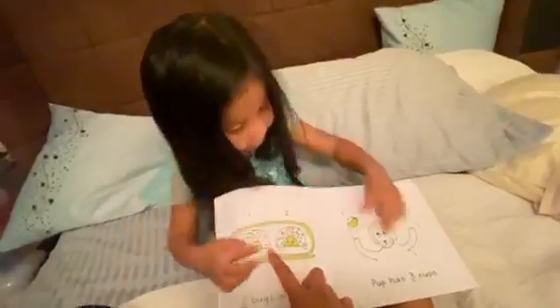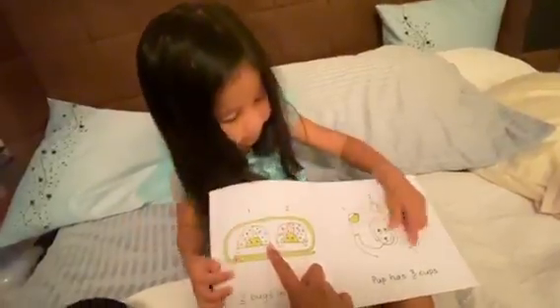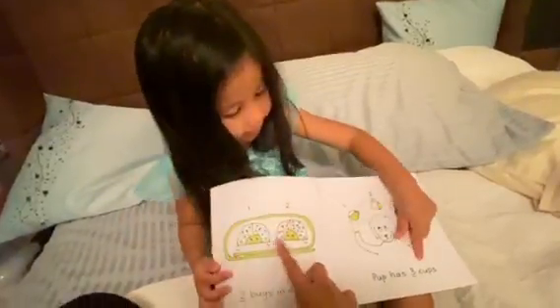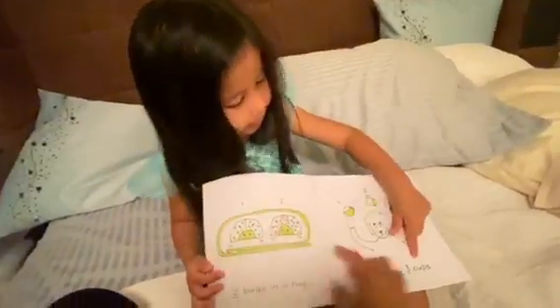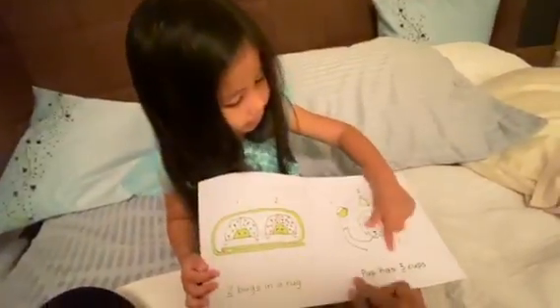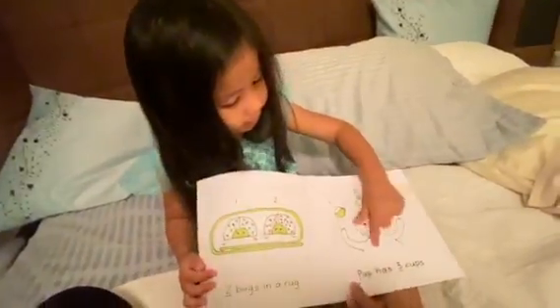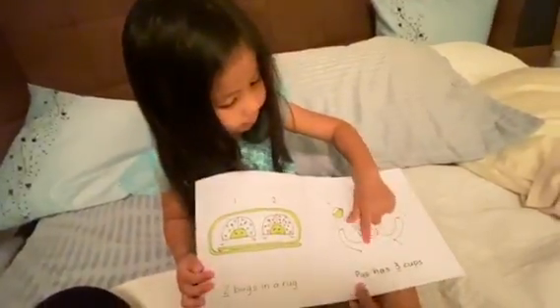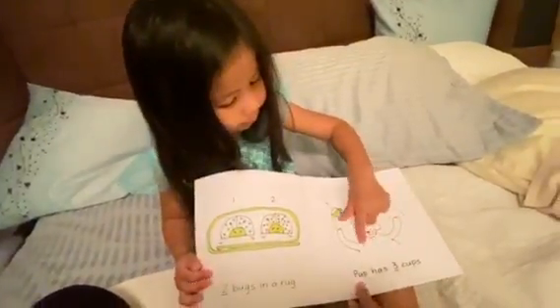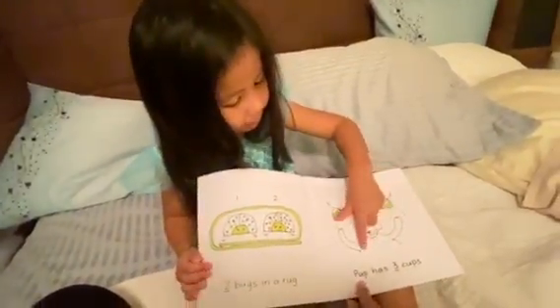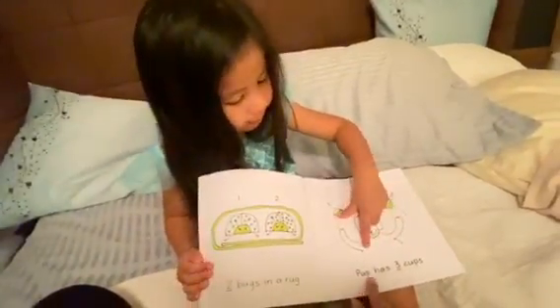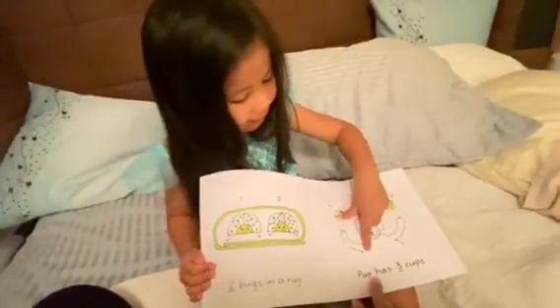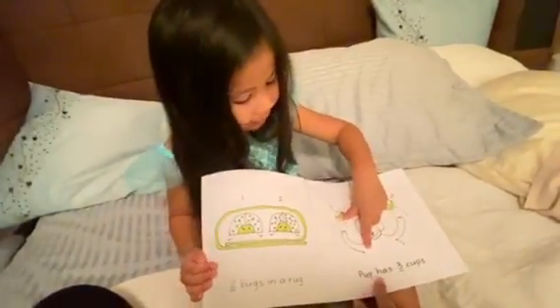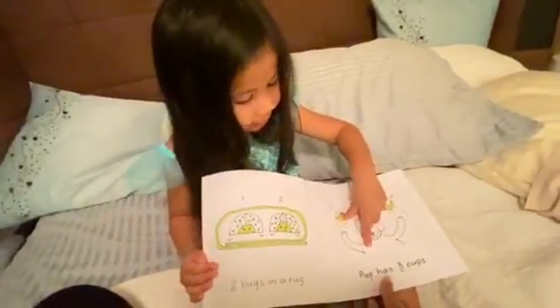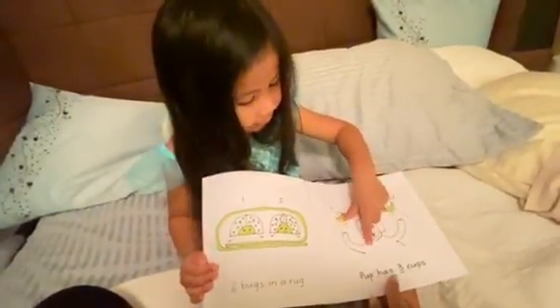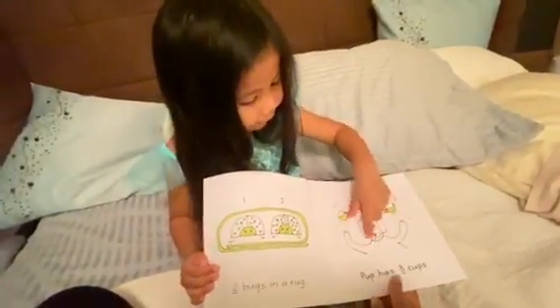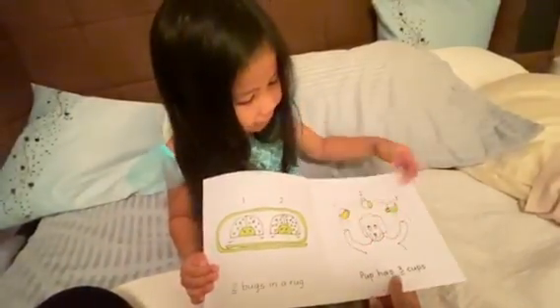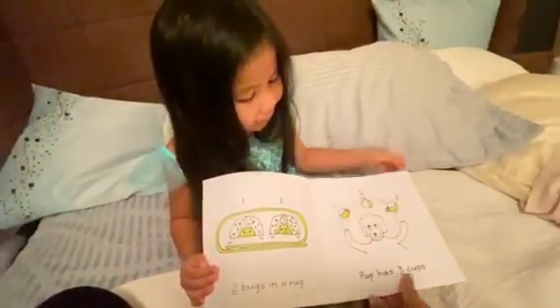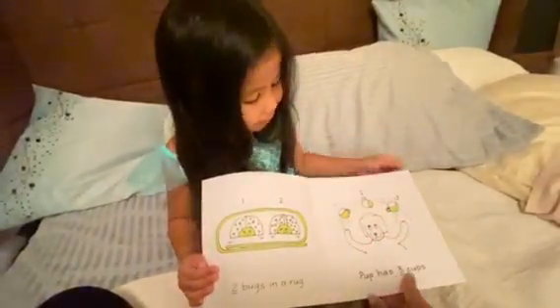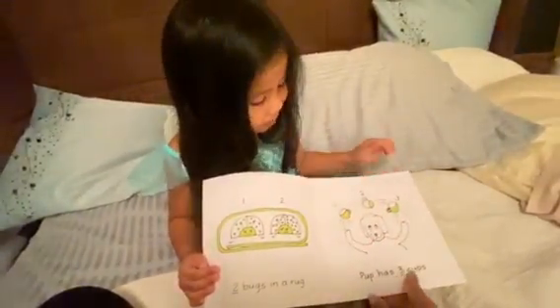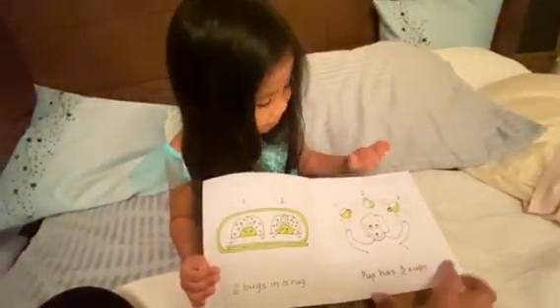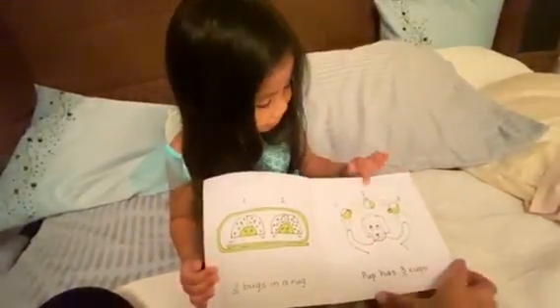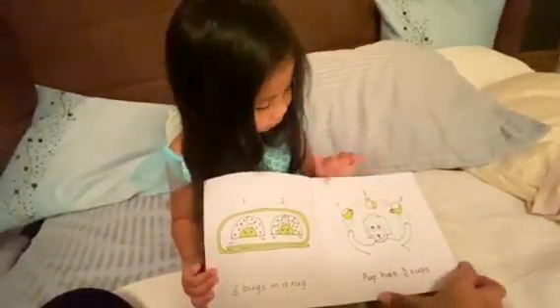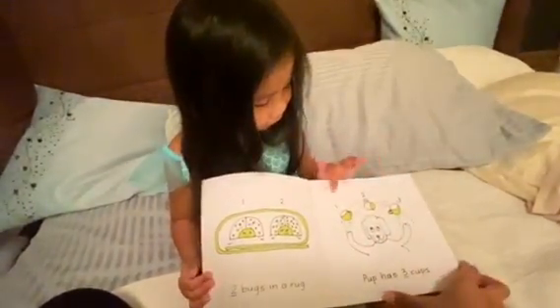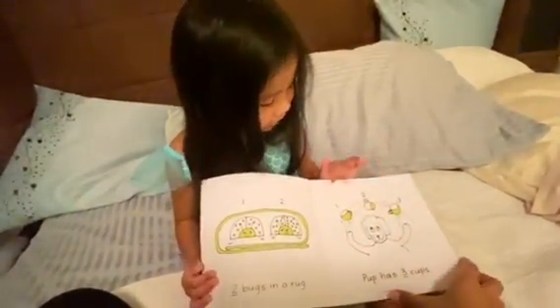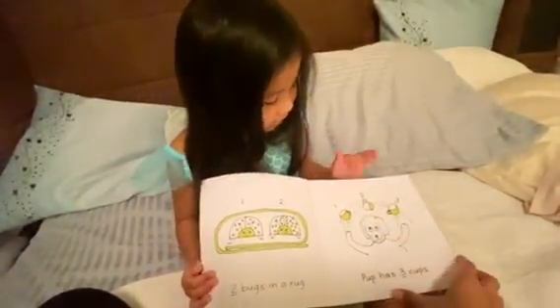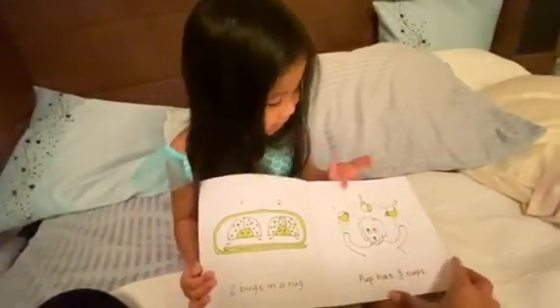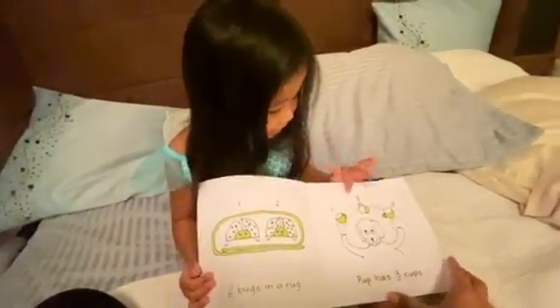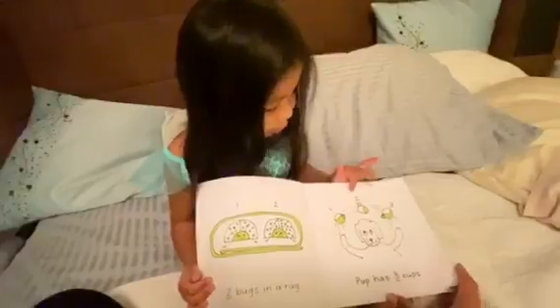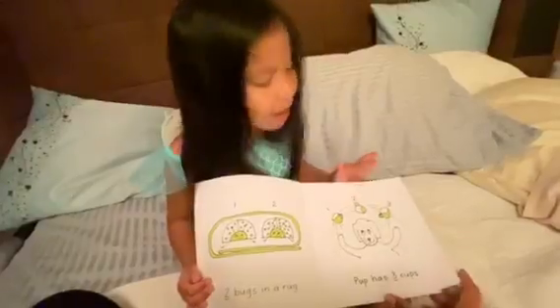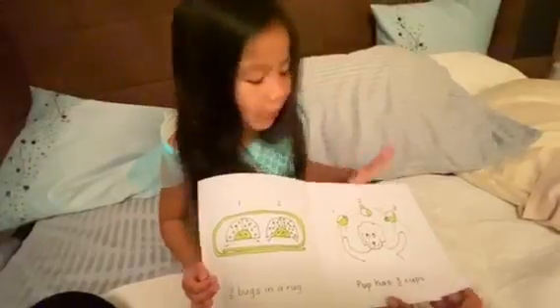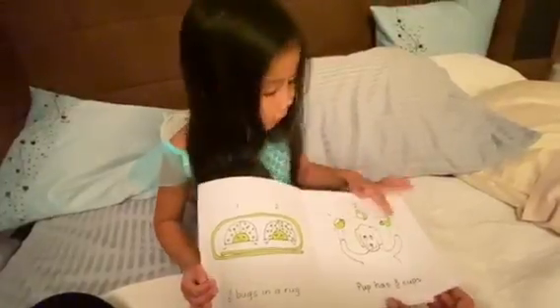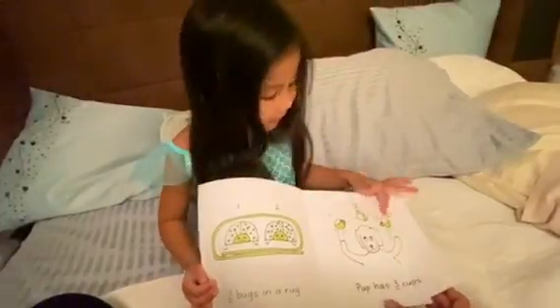And Pup has three cups. One, two, three.